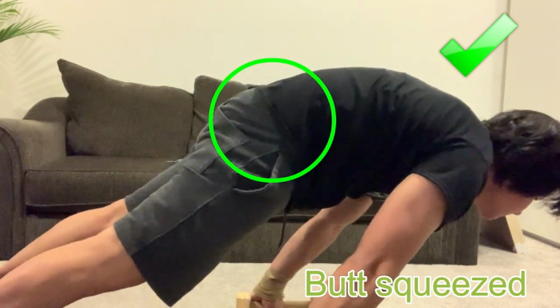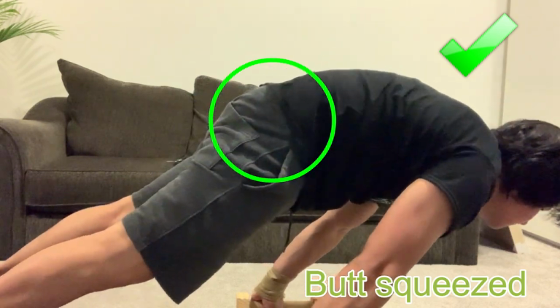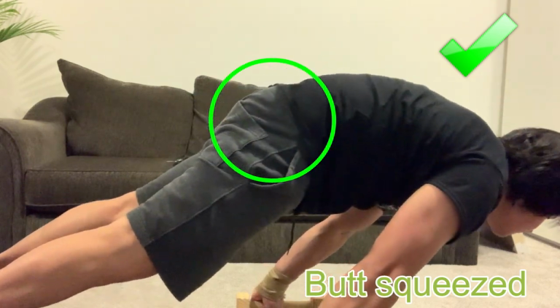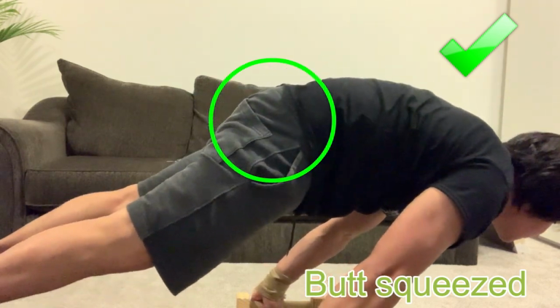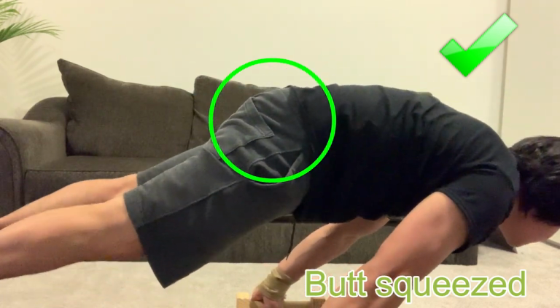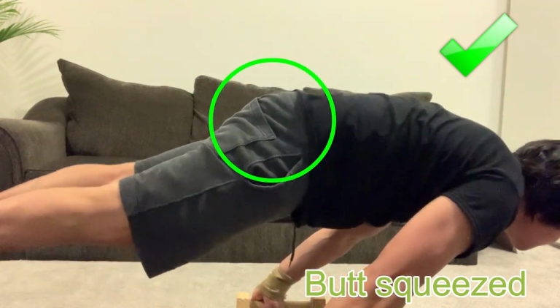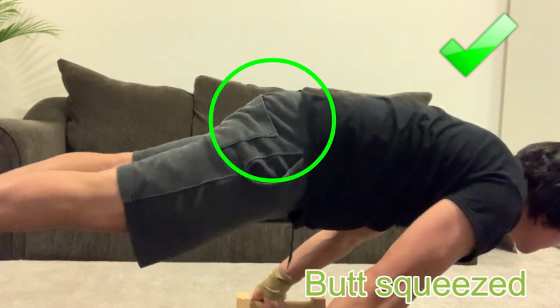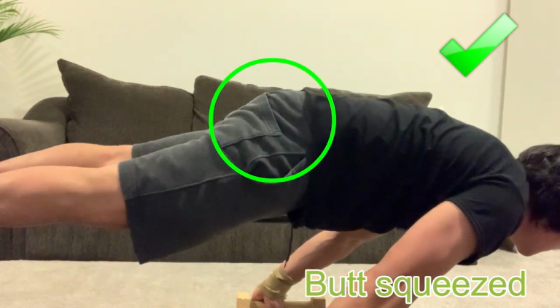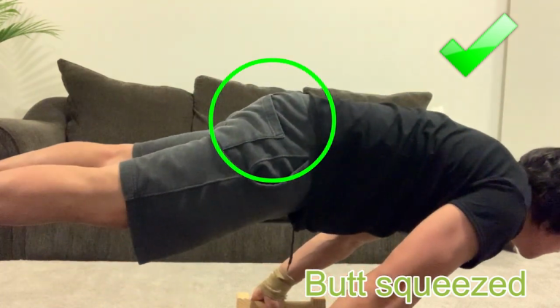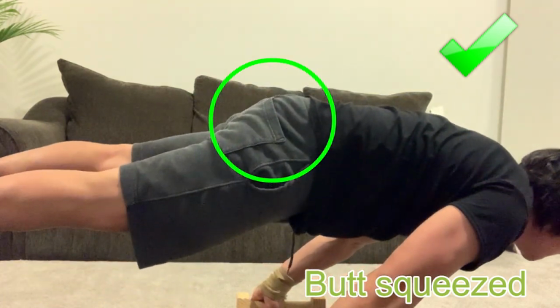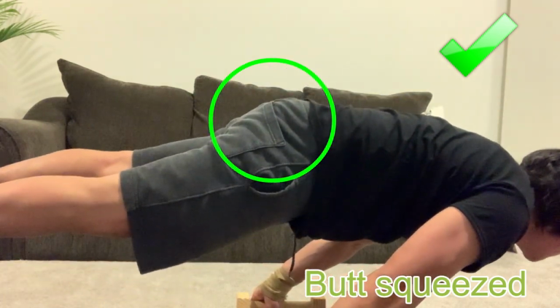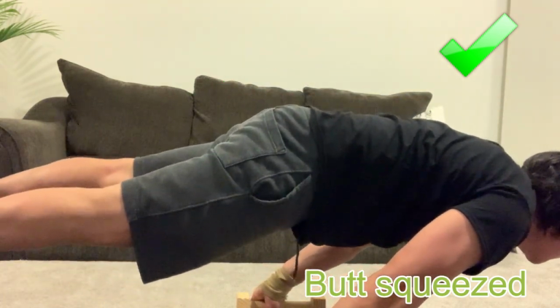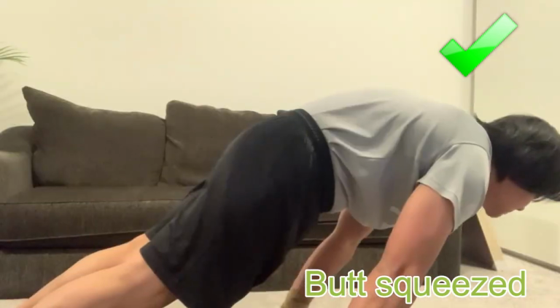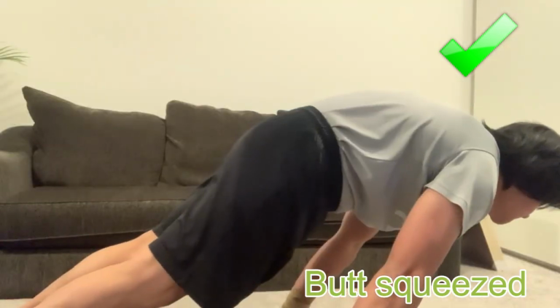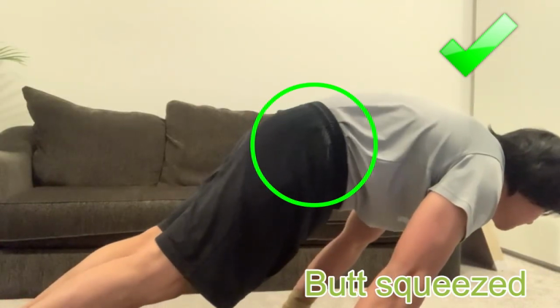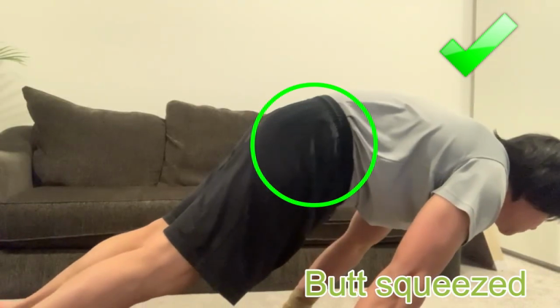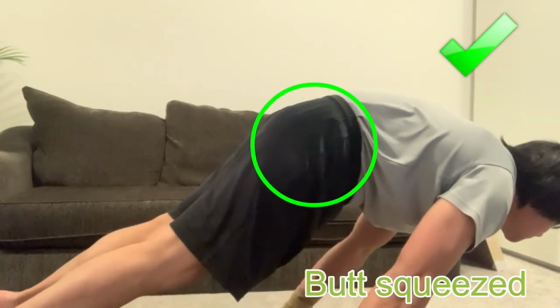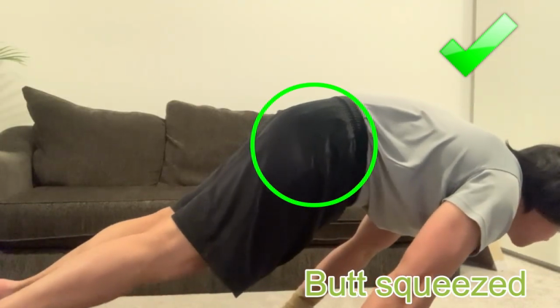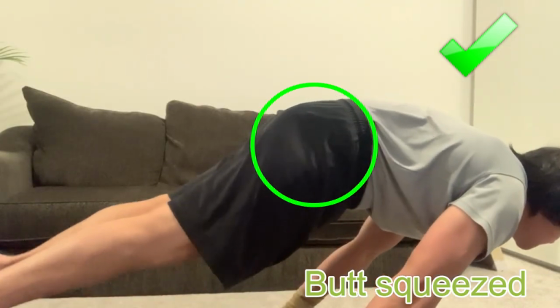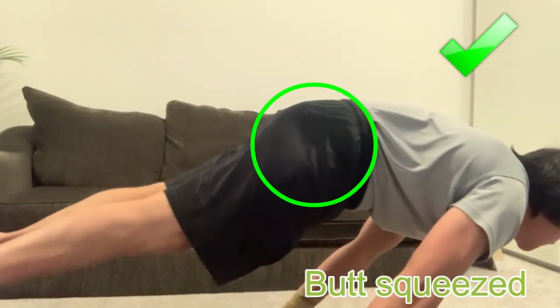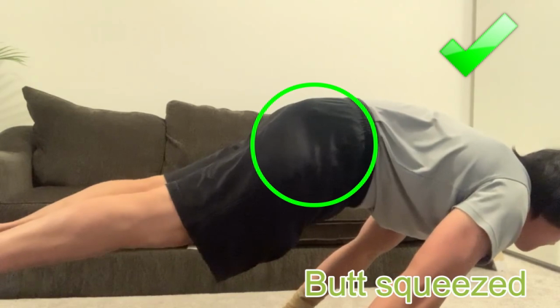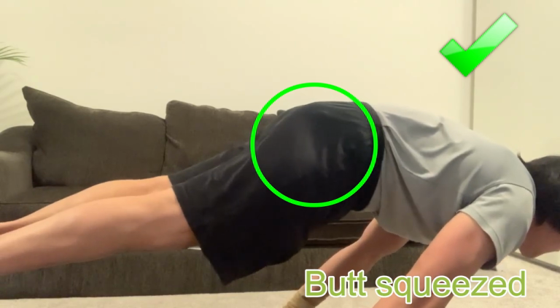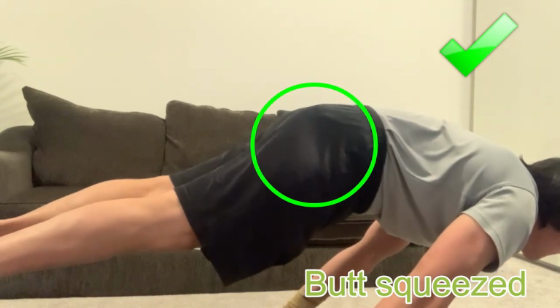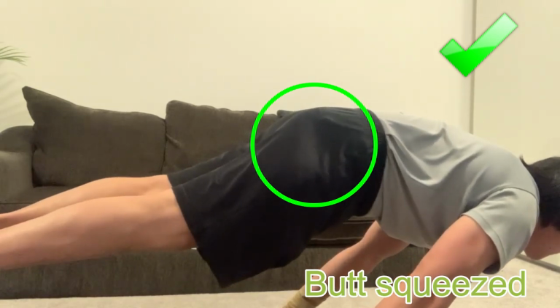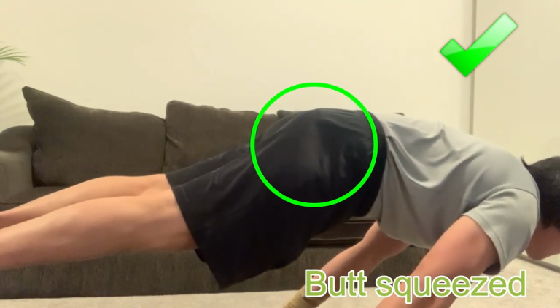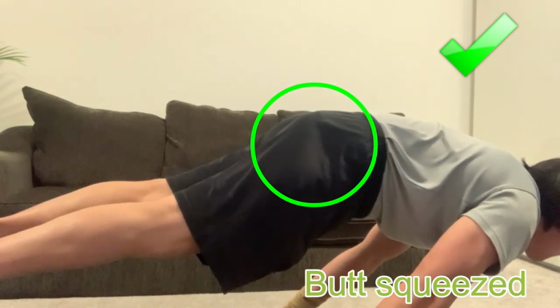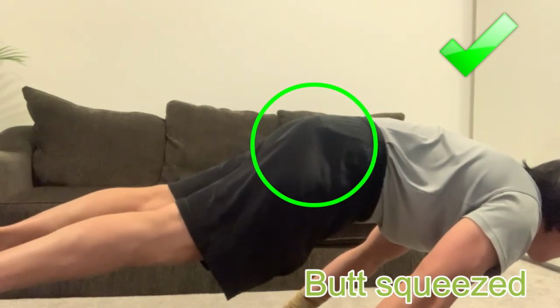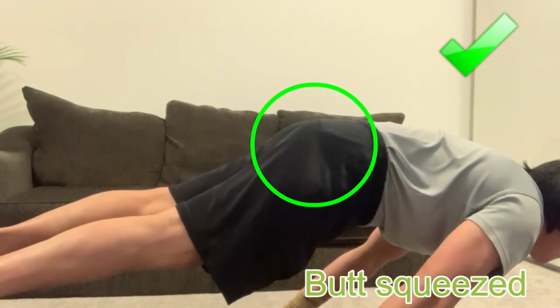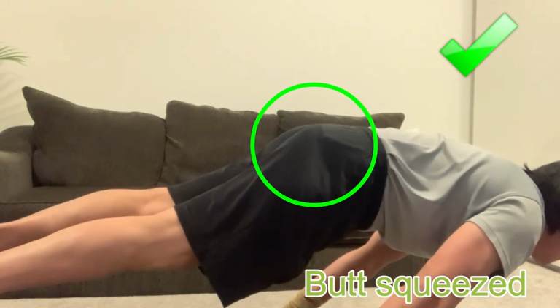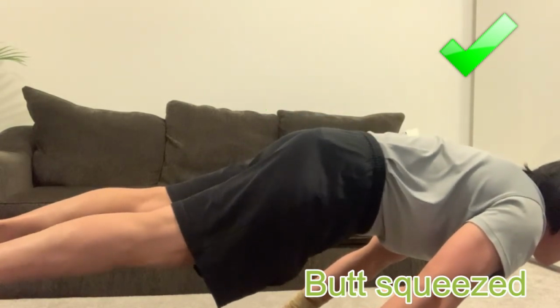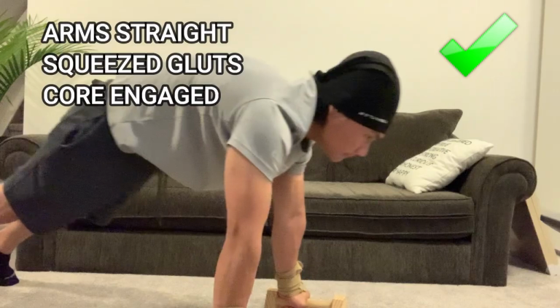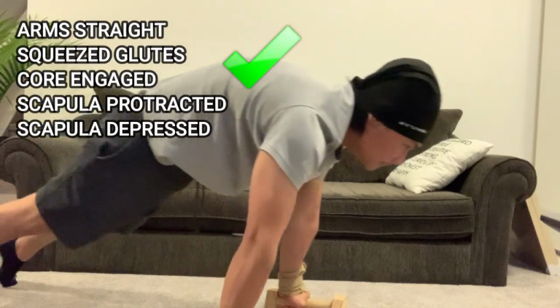For me, it's easier to control my lower body muscles when my legs are slightly separated.